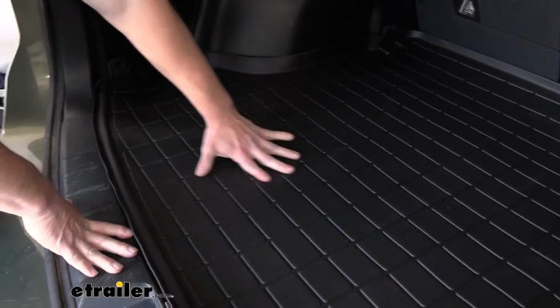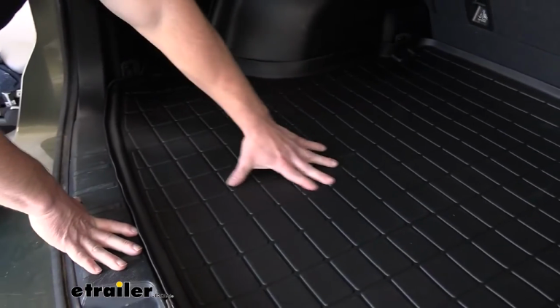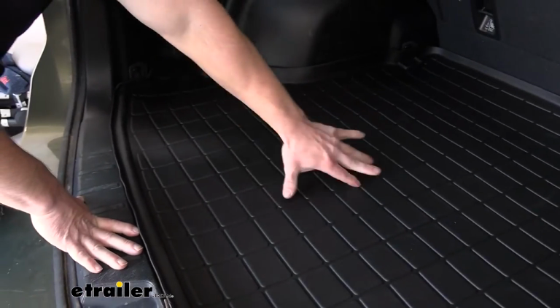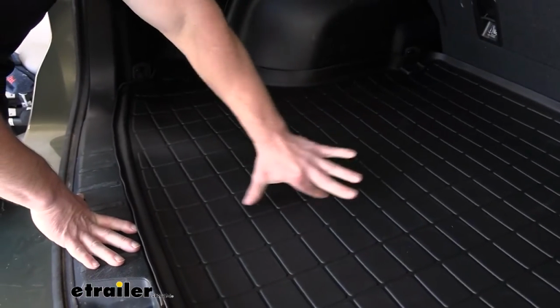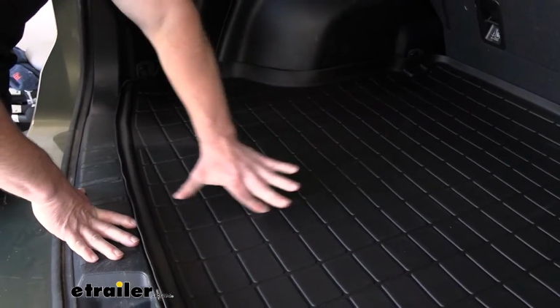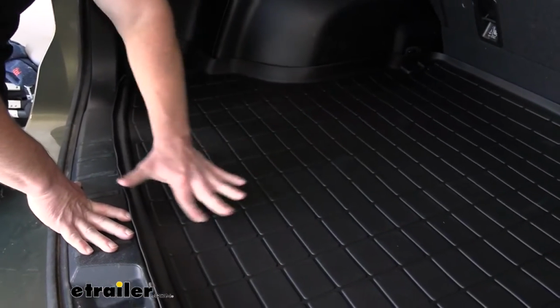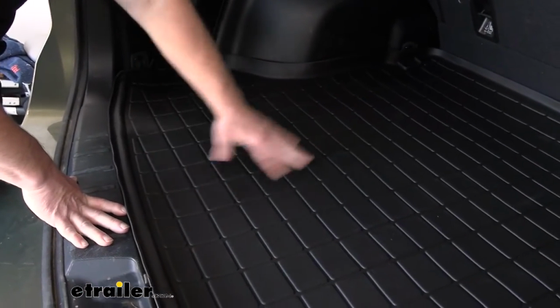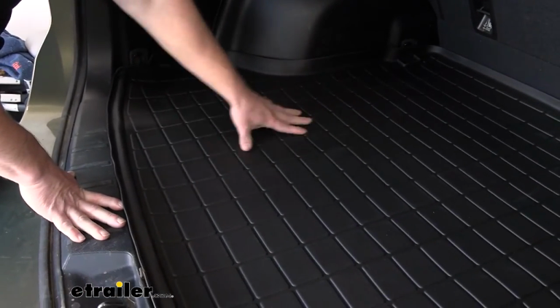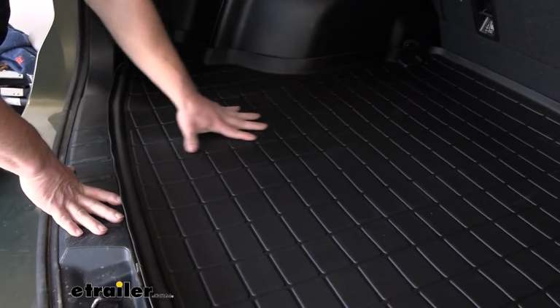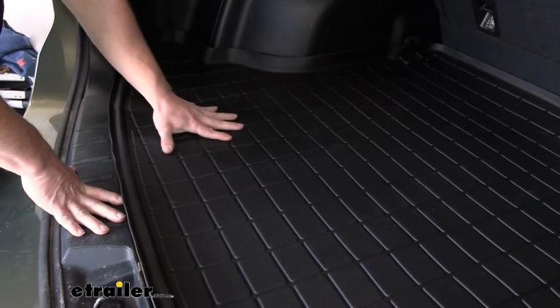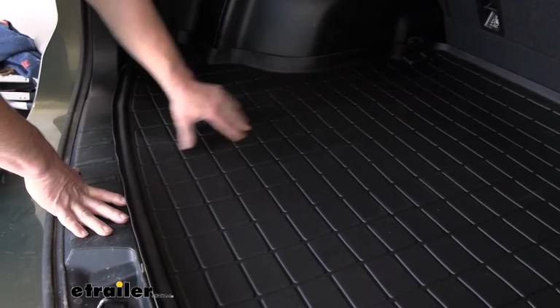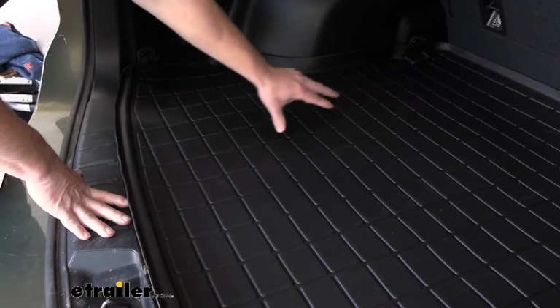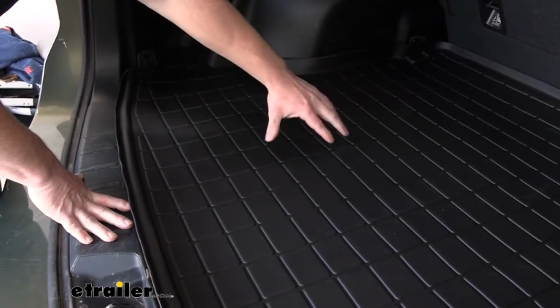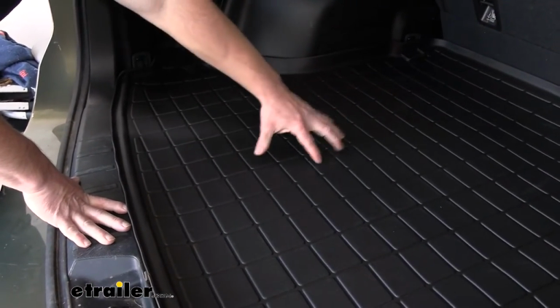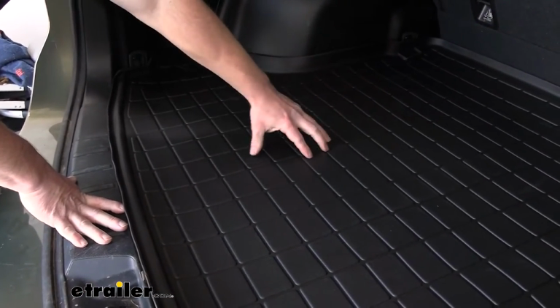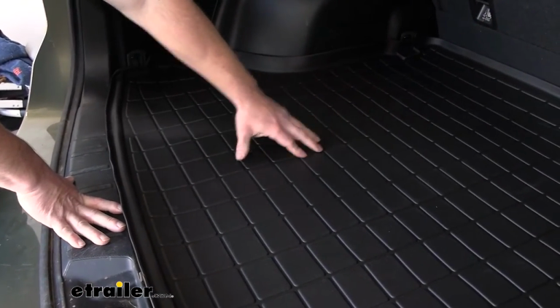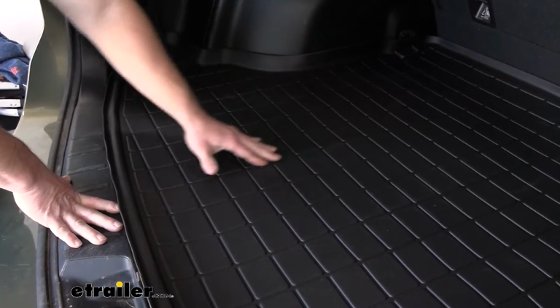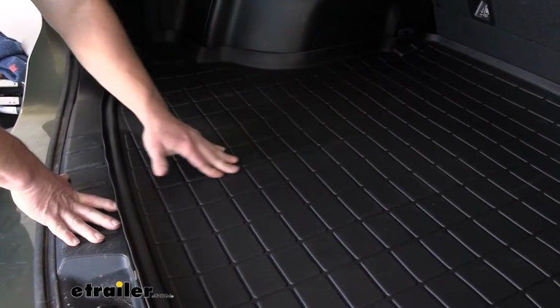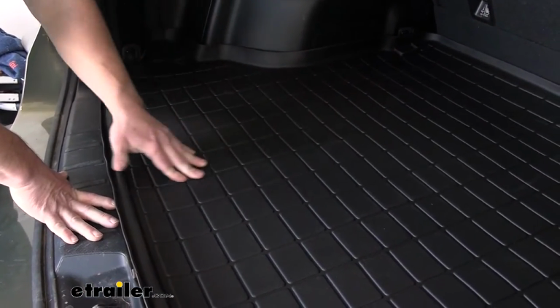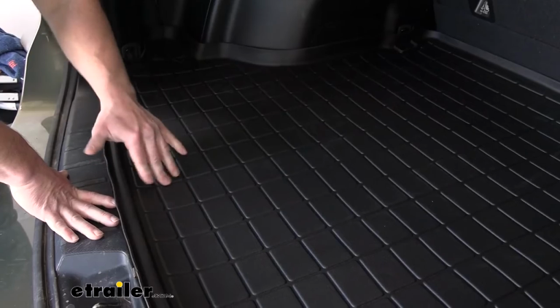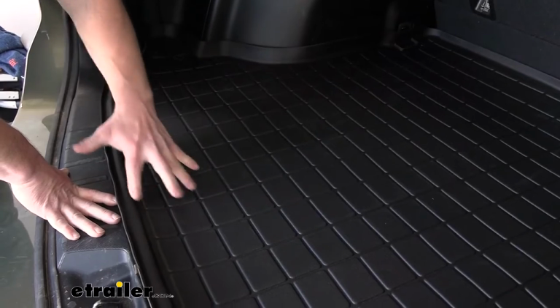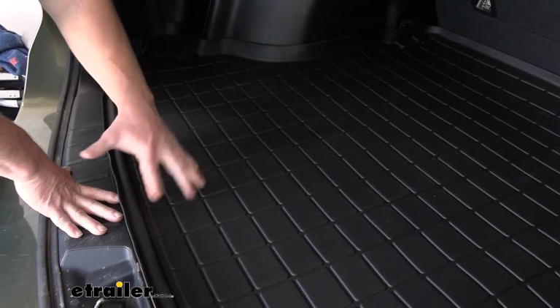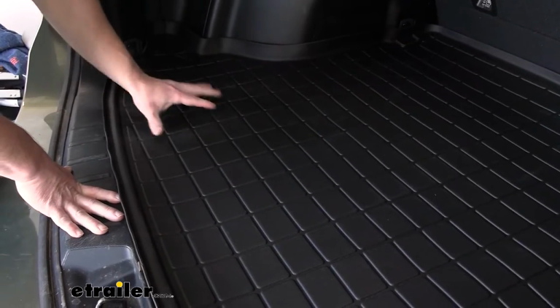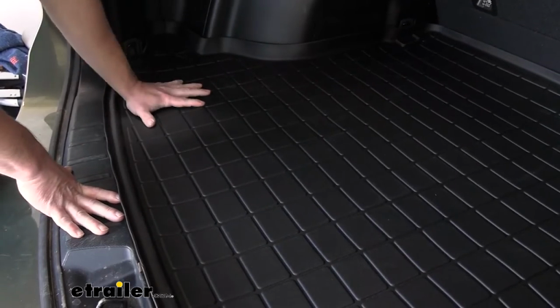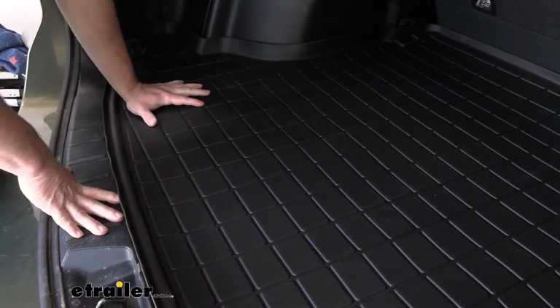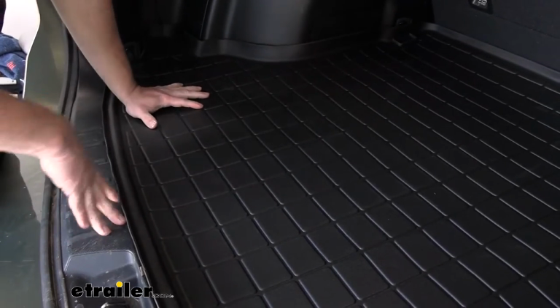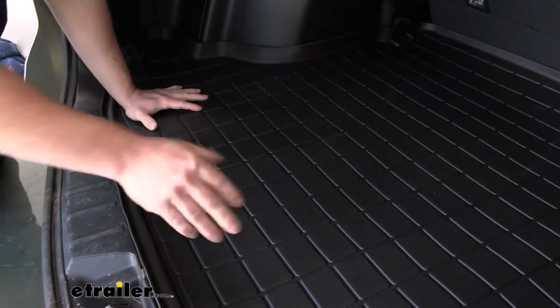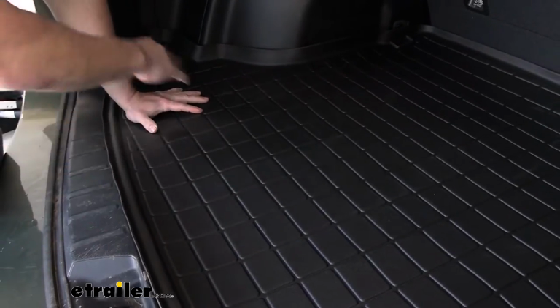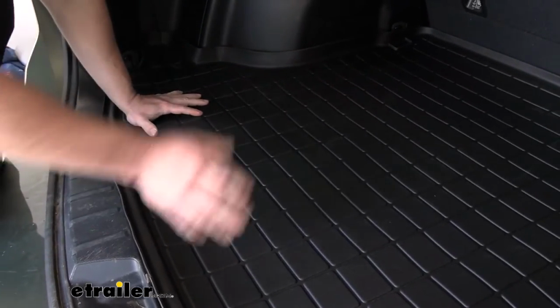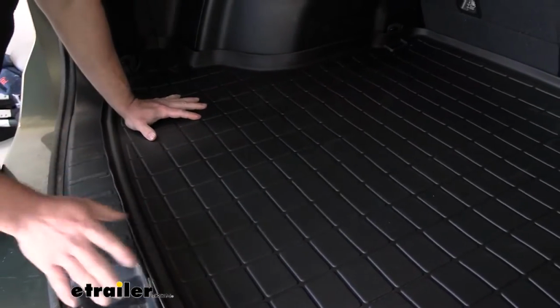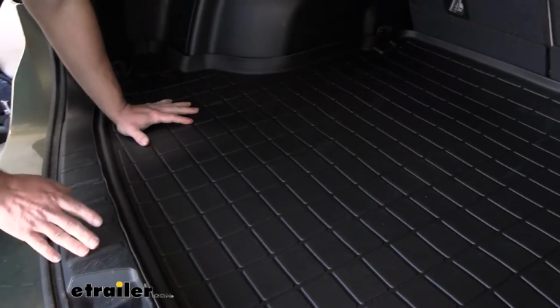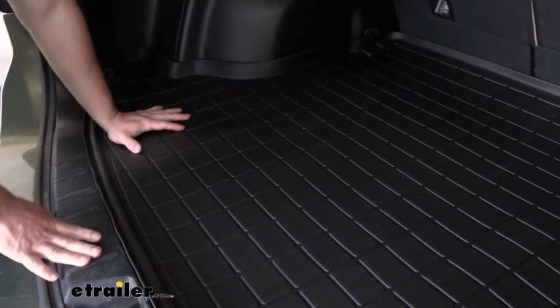There are also channels, so if liquid gets in there, it can fall into those channels and kind of collect there and not go all over the place.